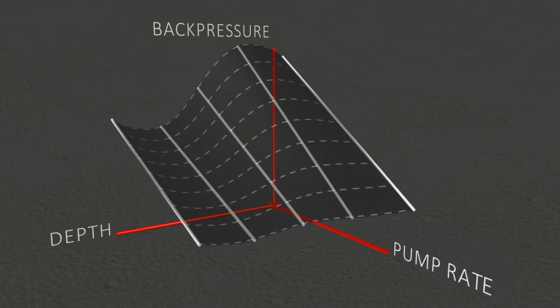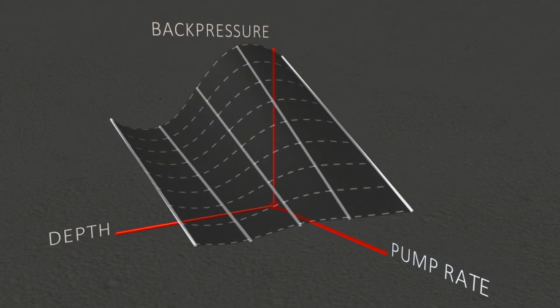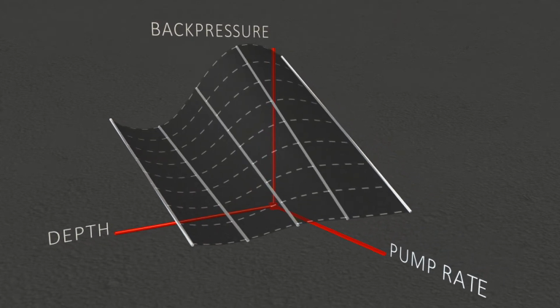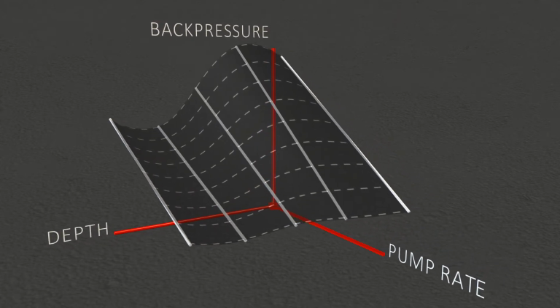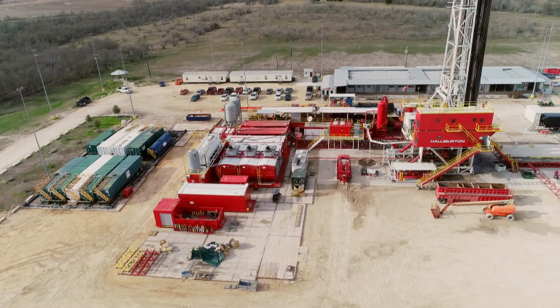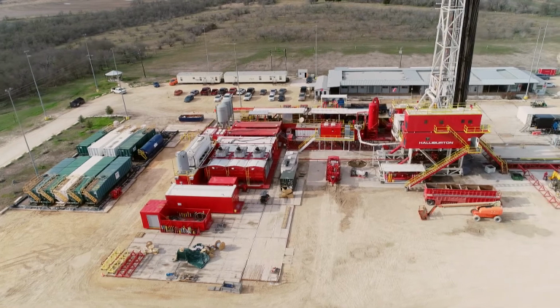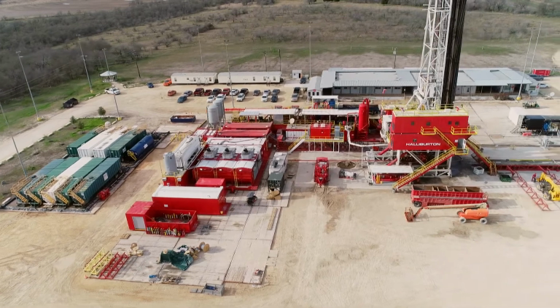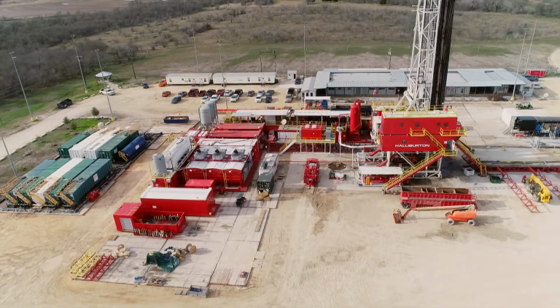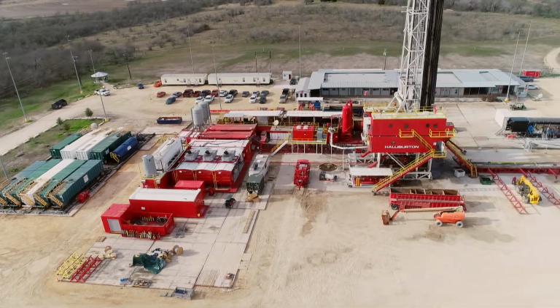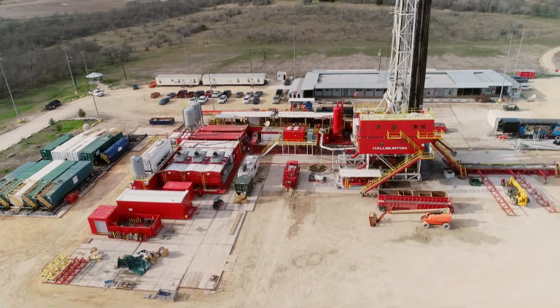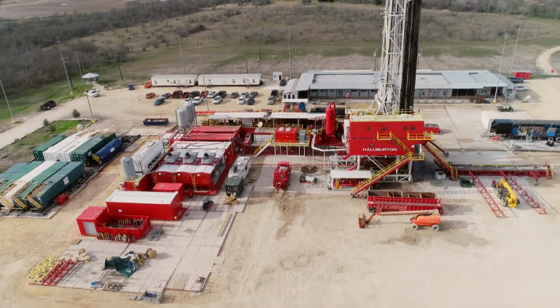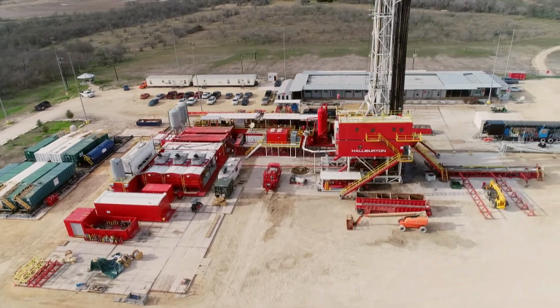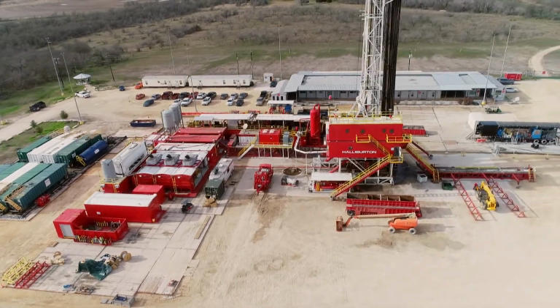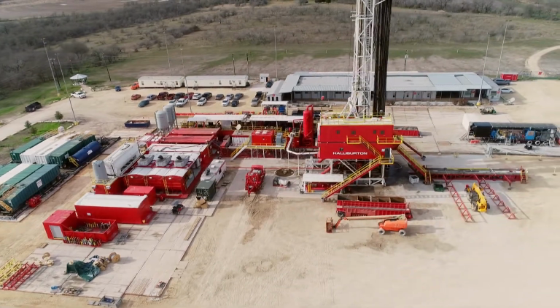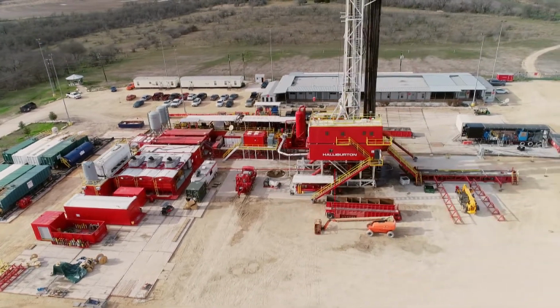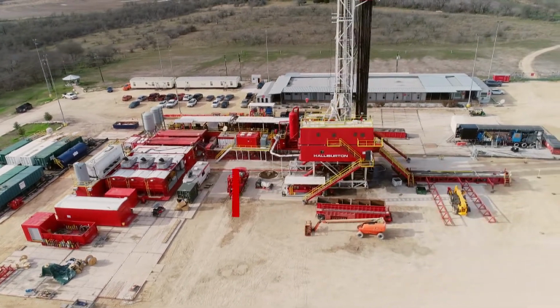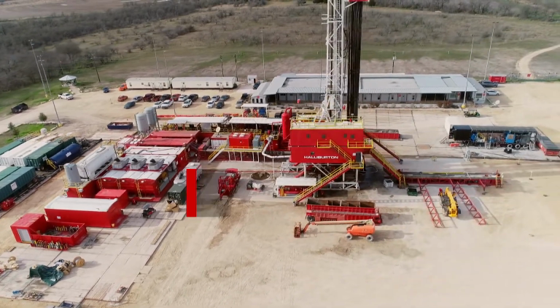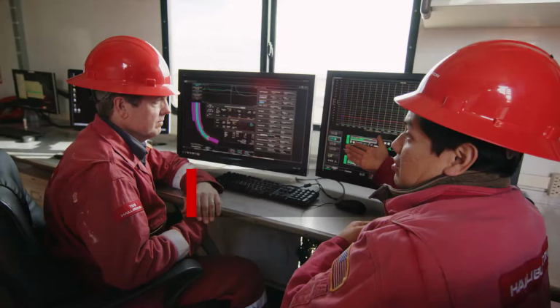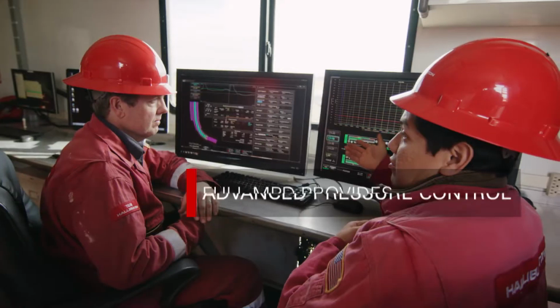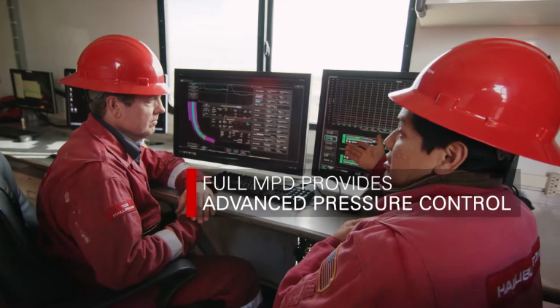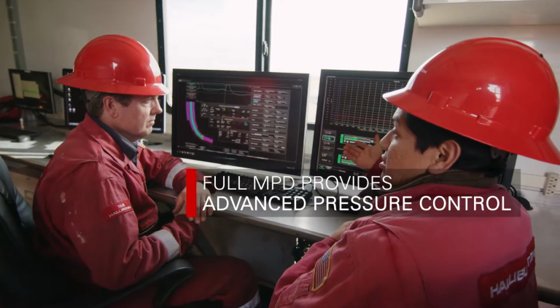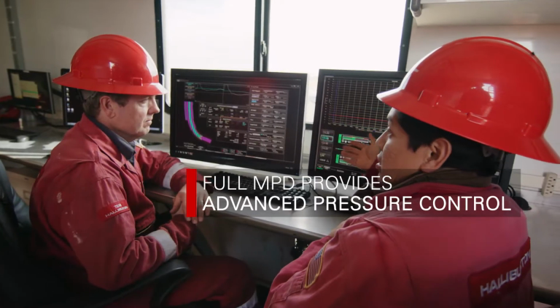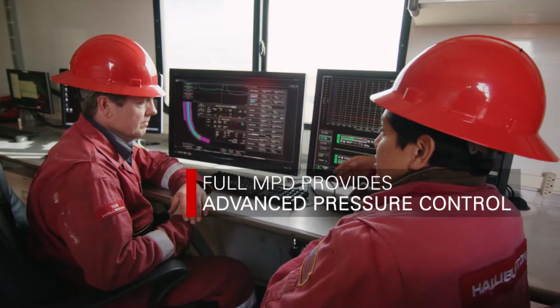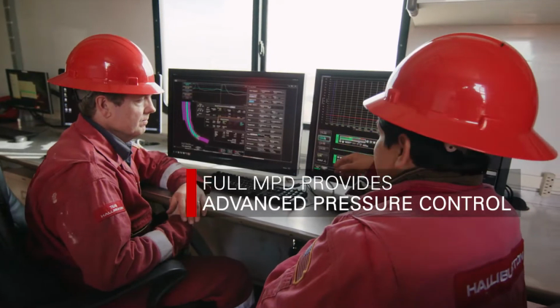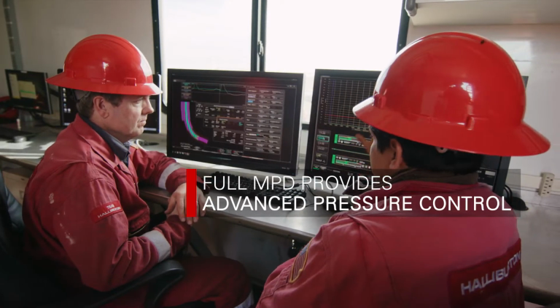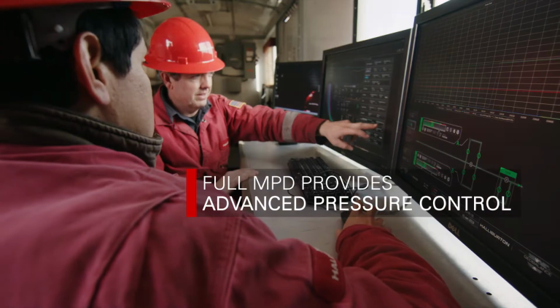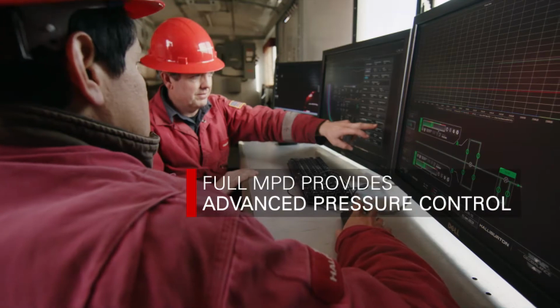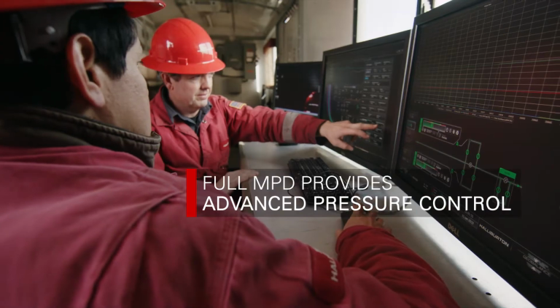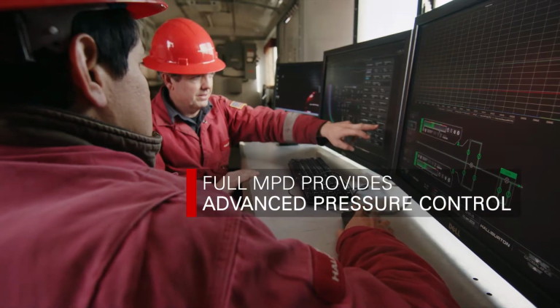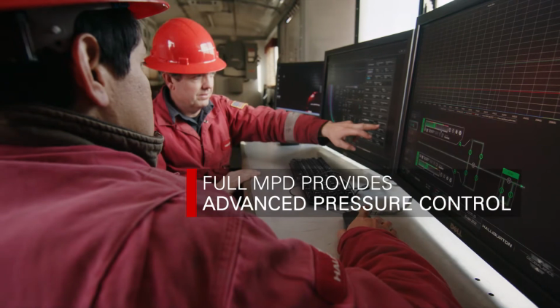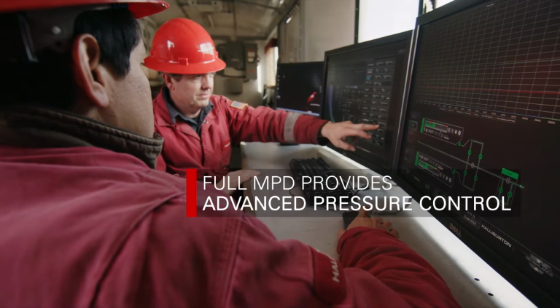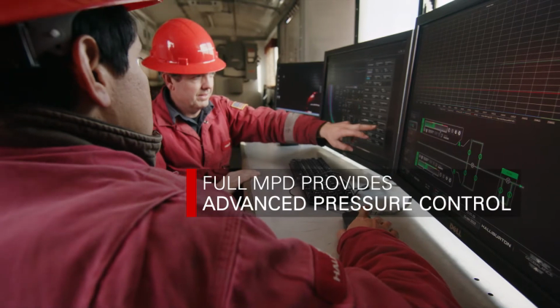When precise and continual bottom hole pressure control is required, we use real-time hydraulics and offer a full MPD service.